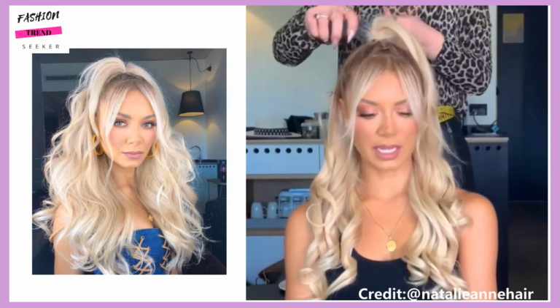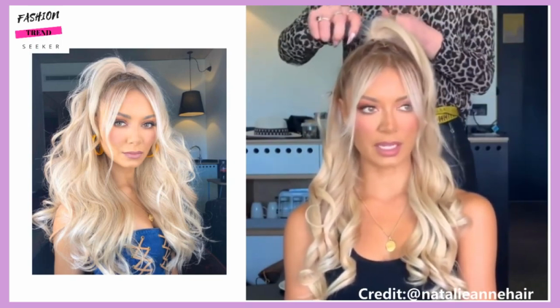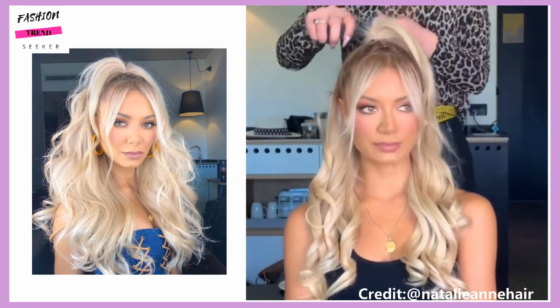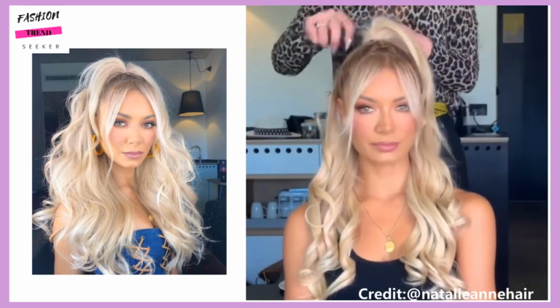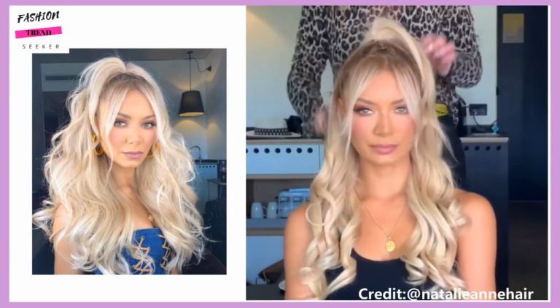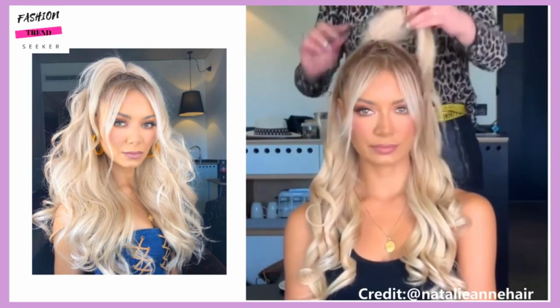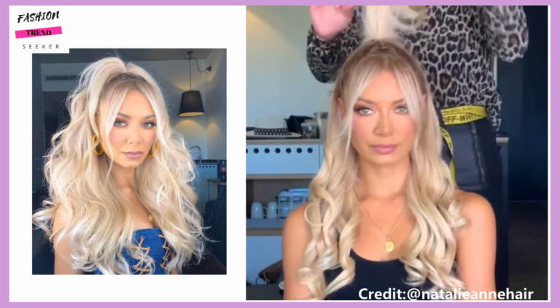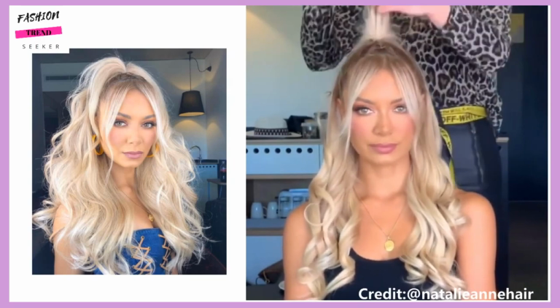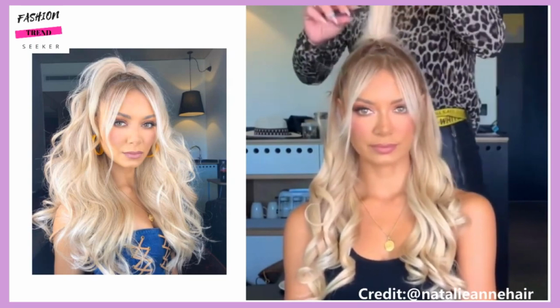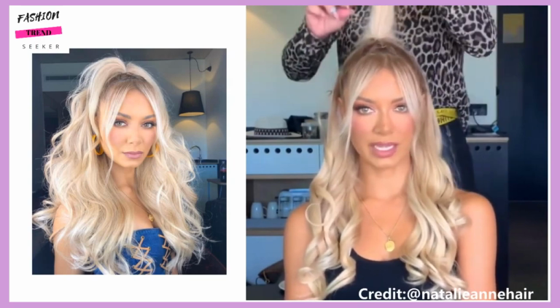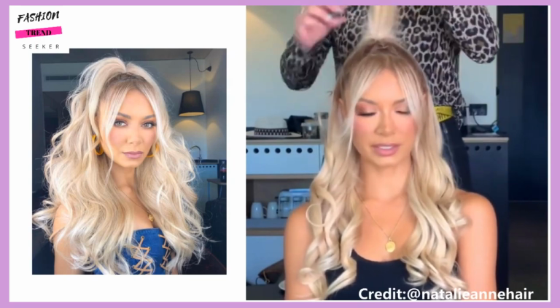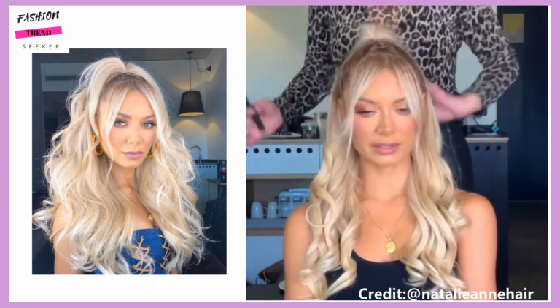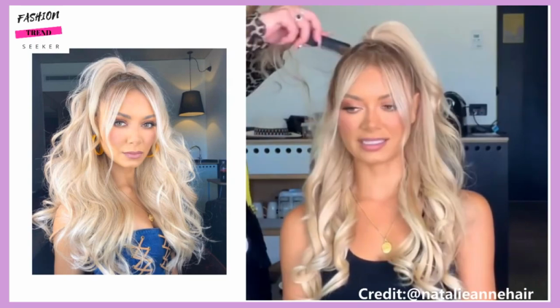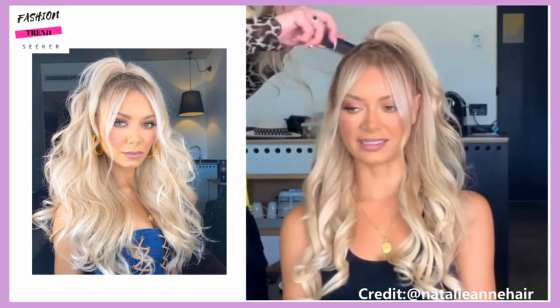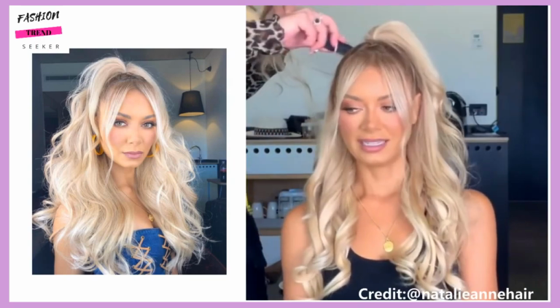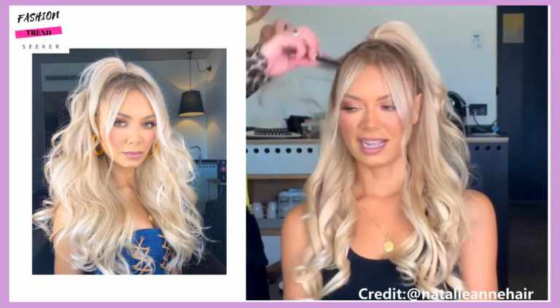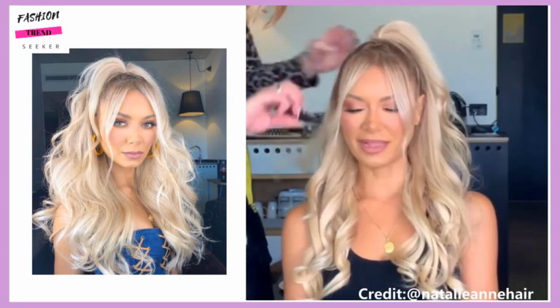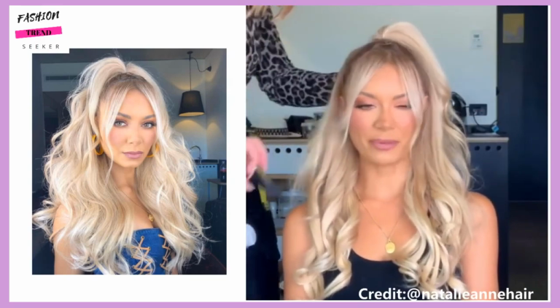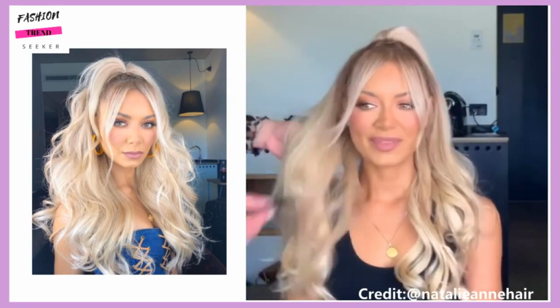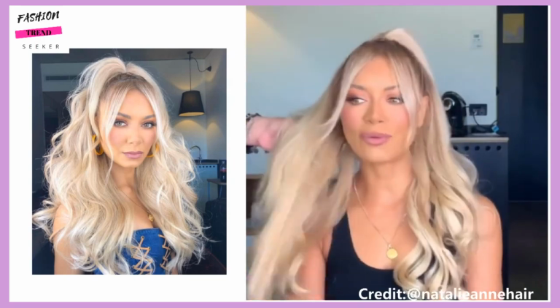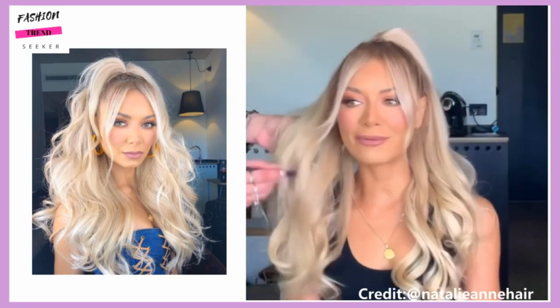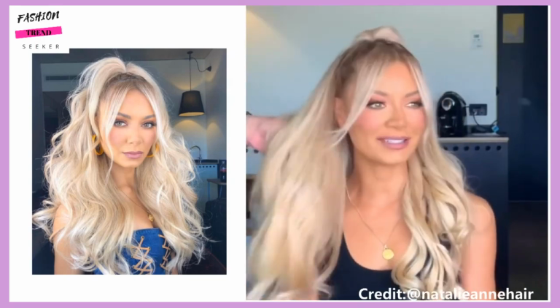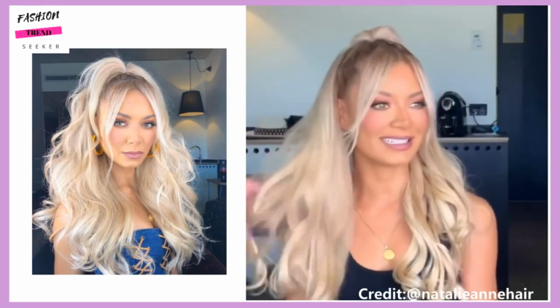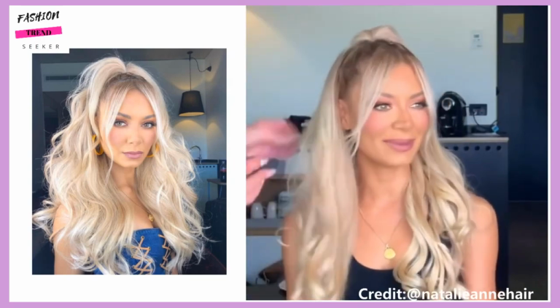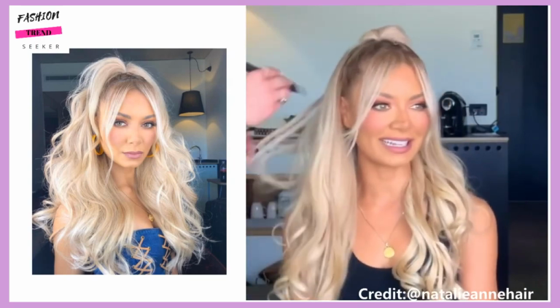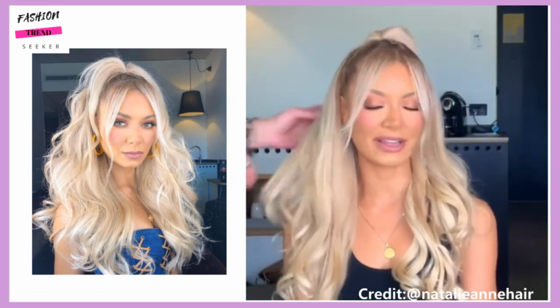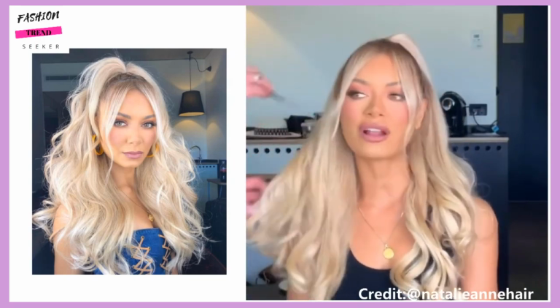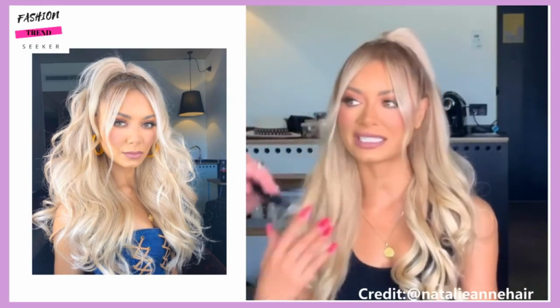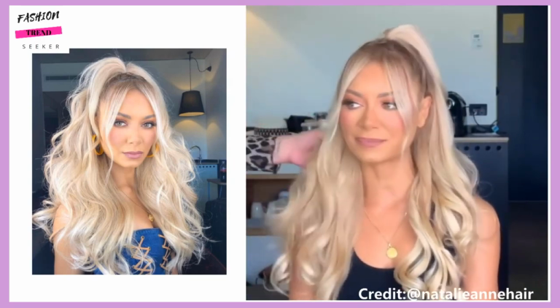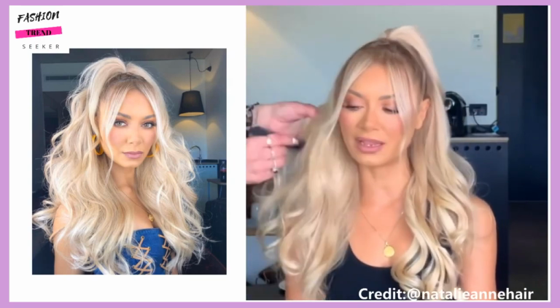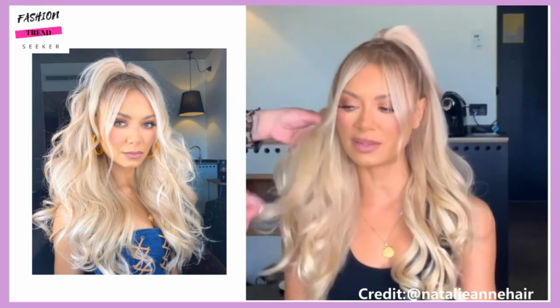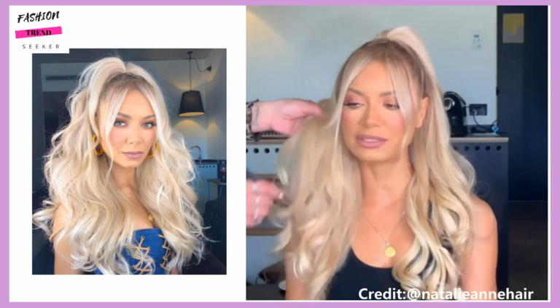Then she adds a little bit of teasing in the top ponytail section for some added volume.